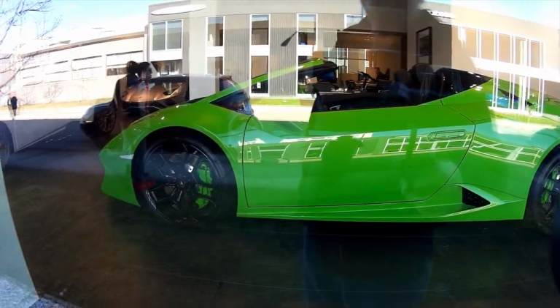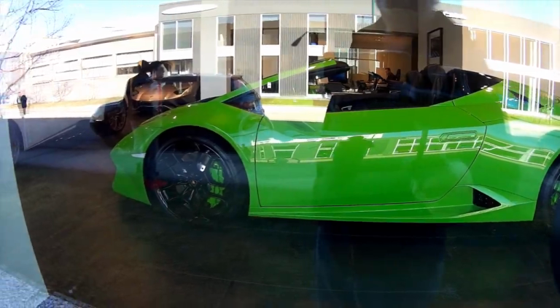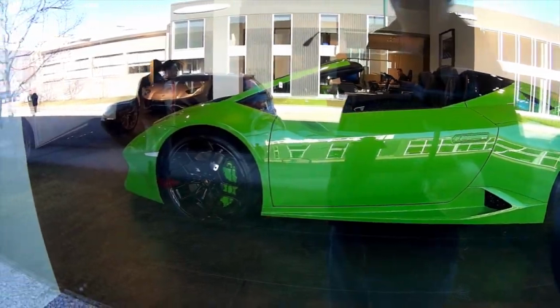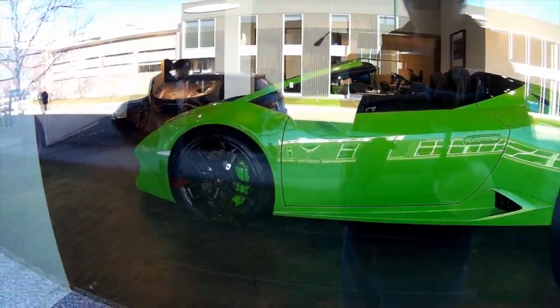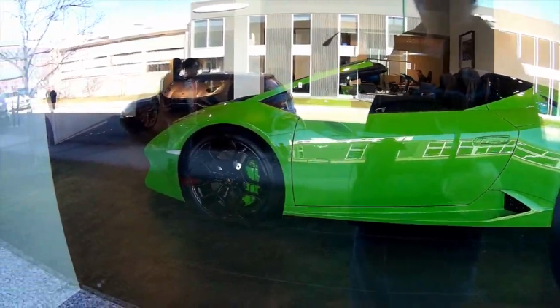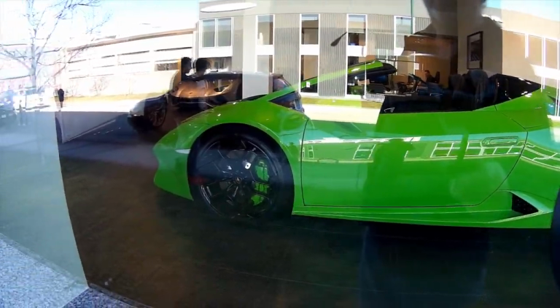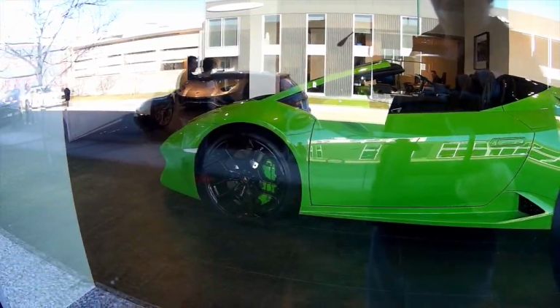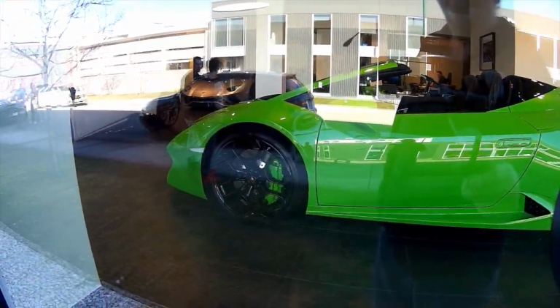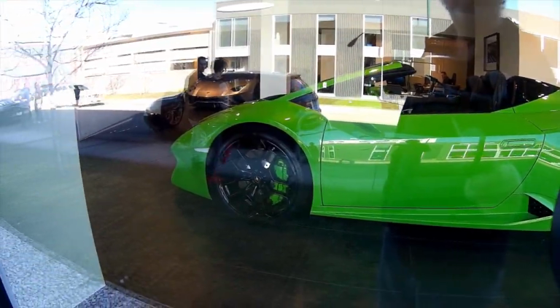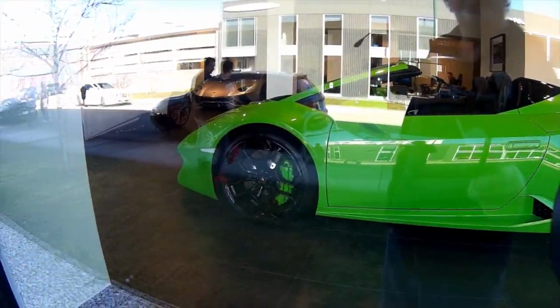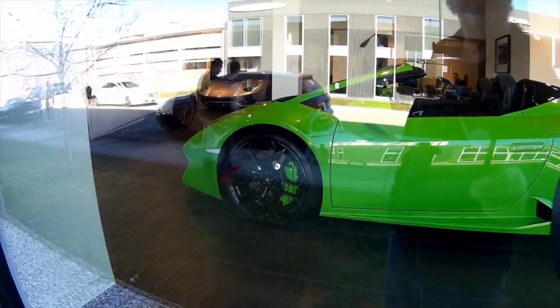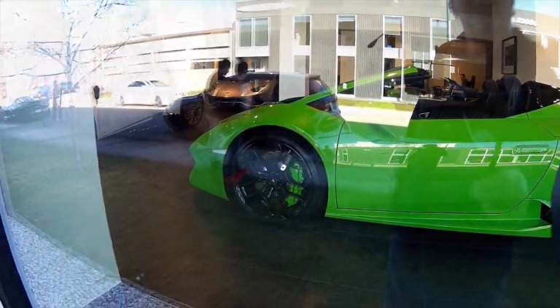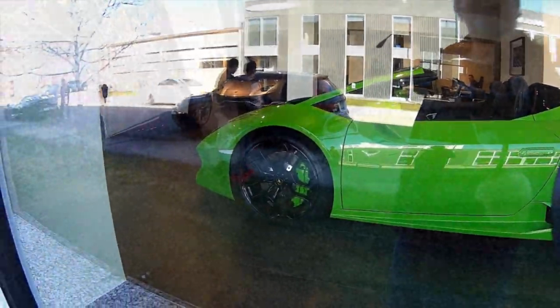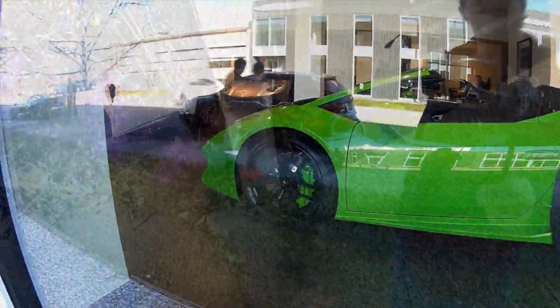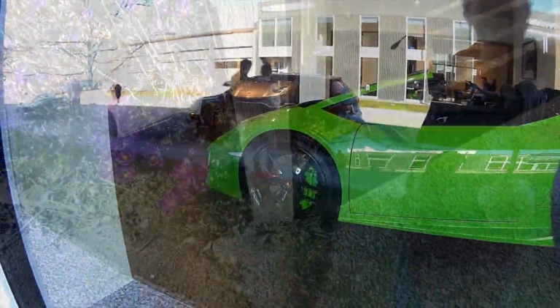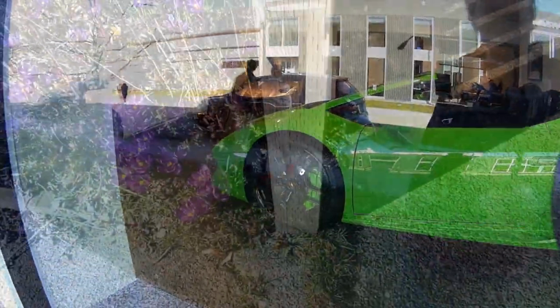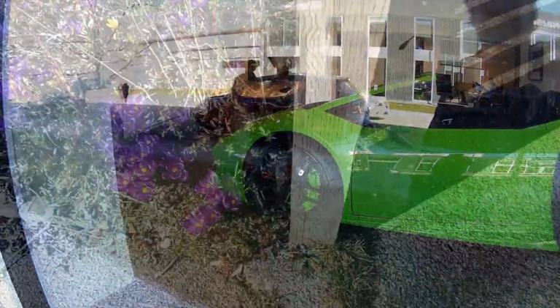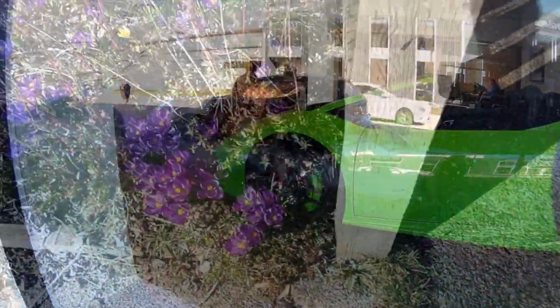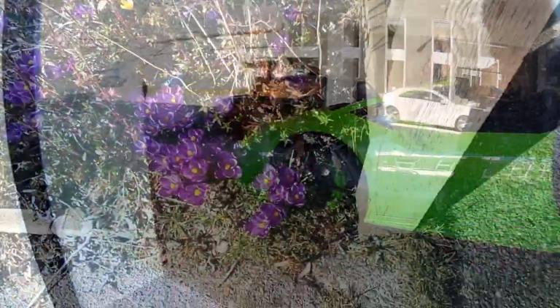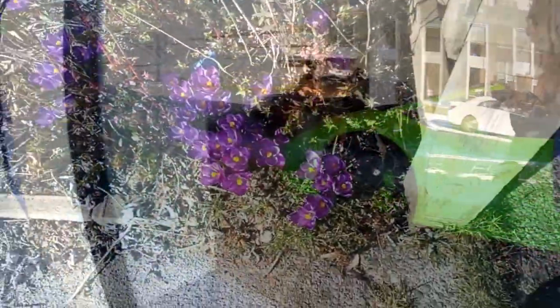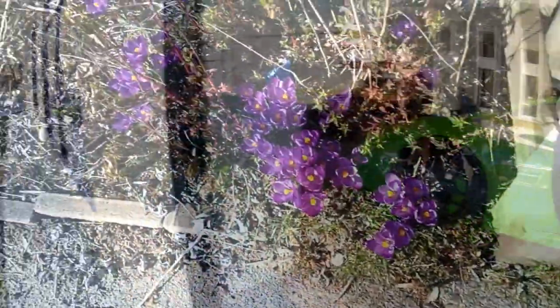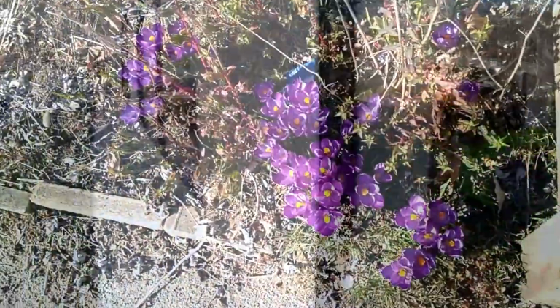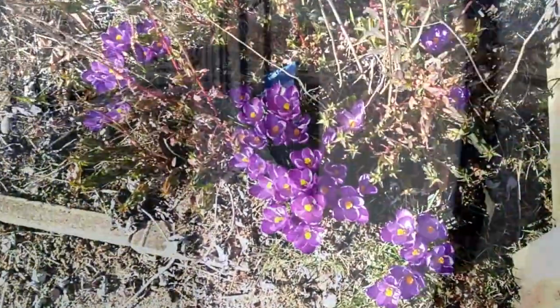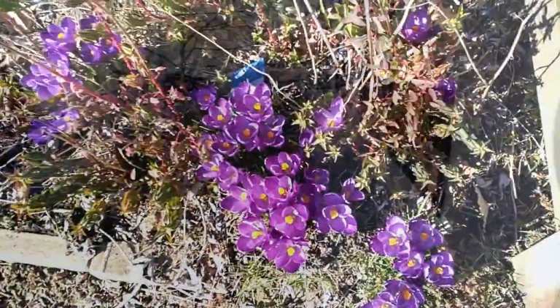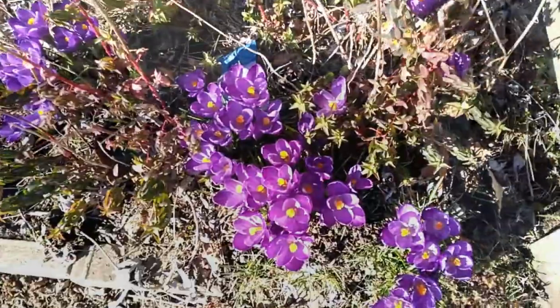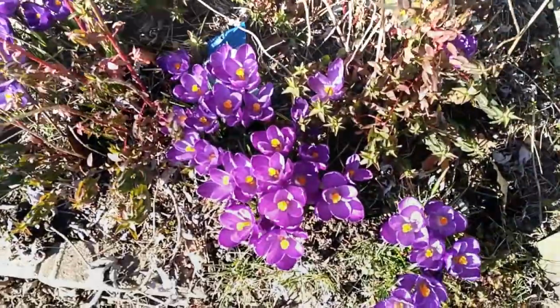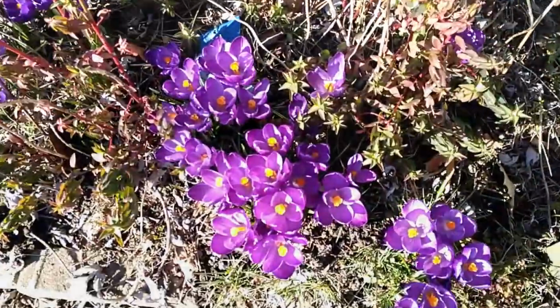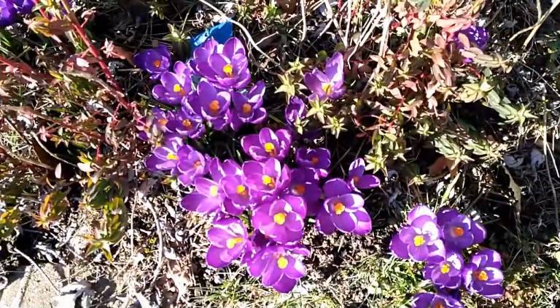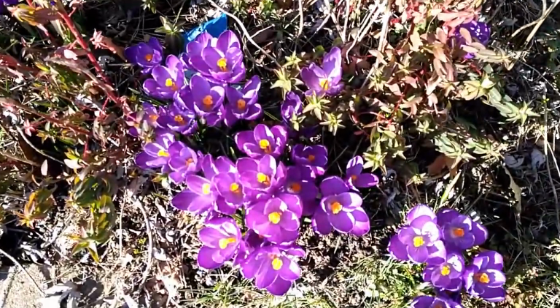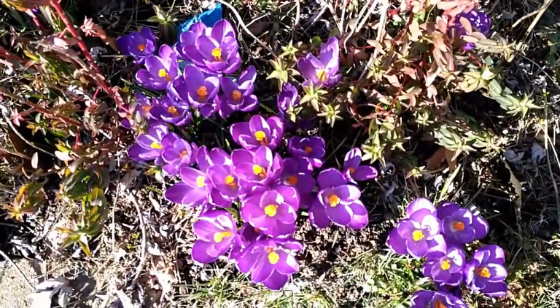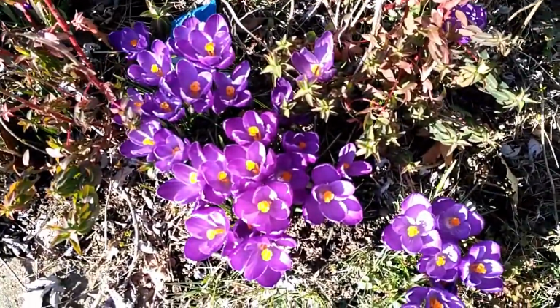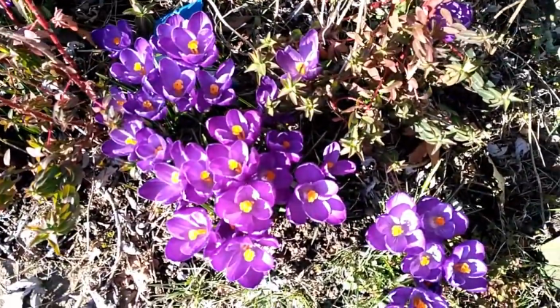In the reflection in the background you can see the McLaren dealership. Hey, crocuses — they've been up for a couple of weeks already.